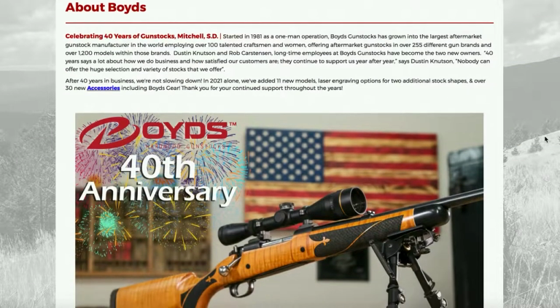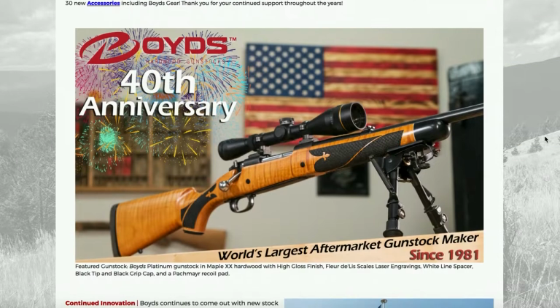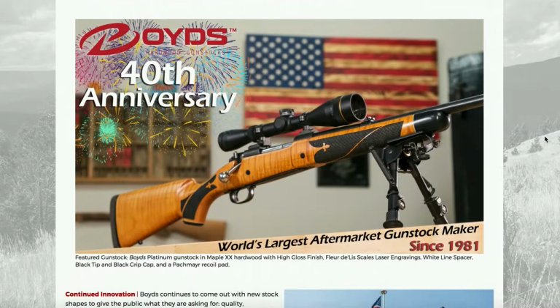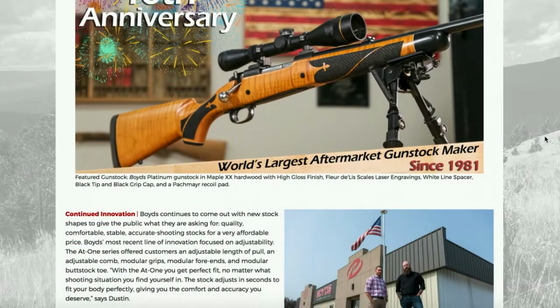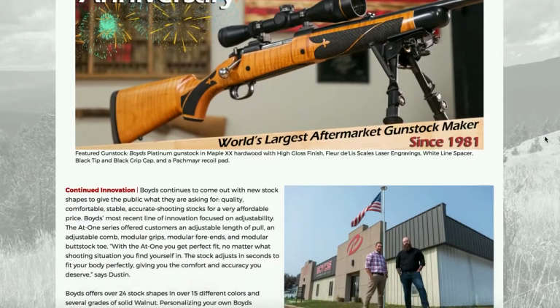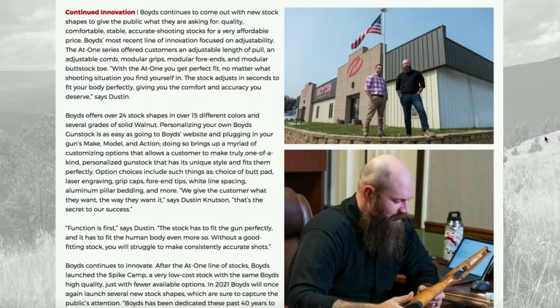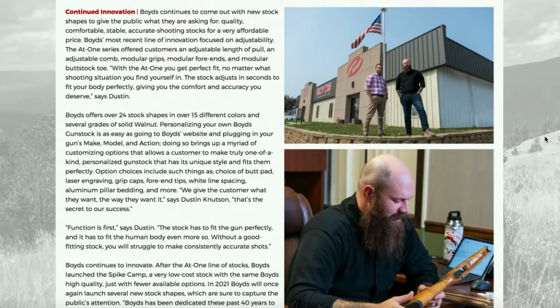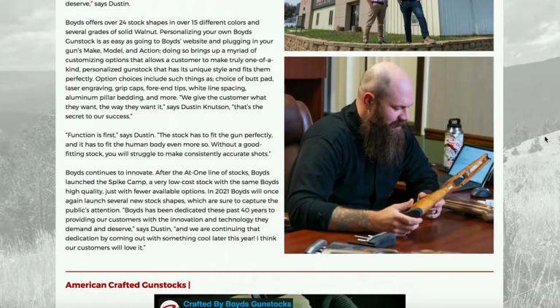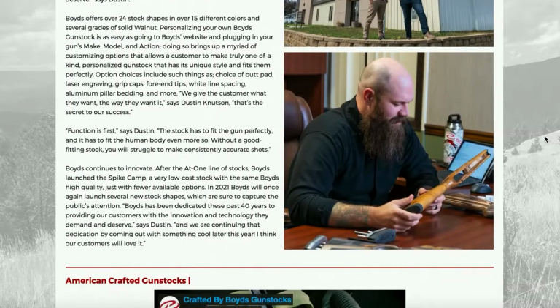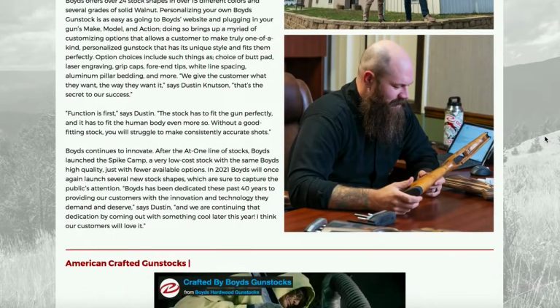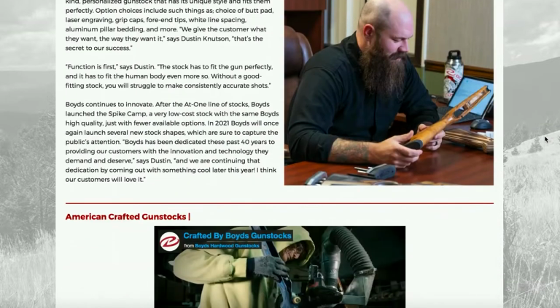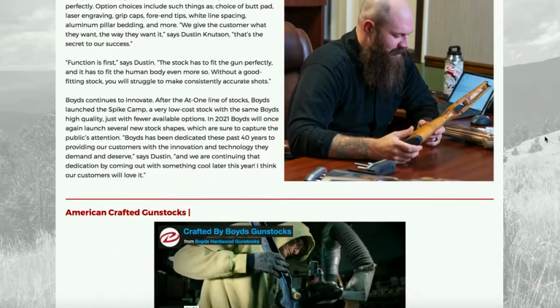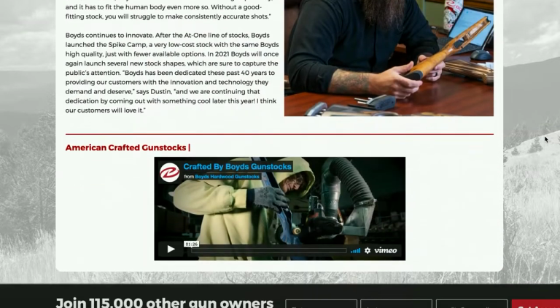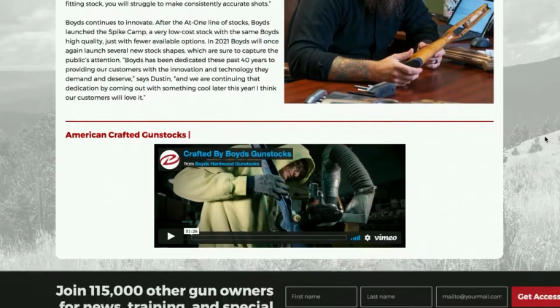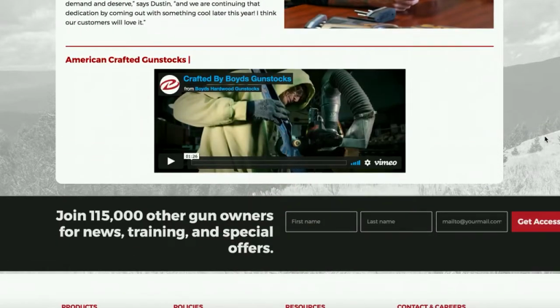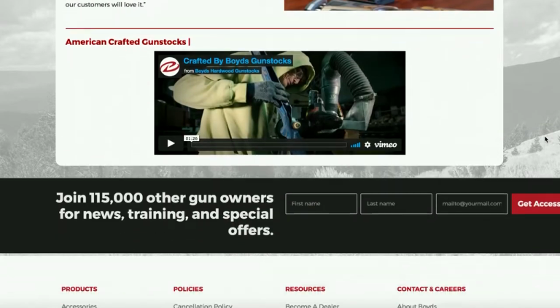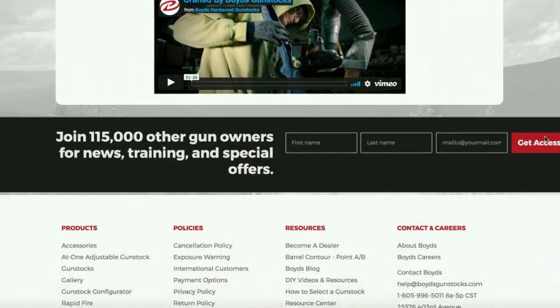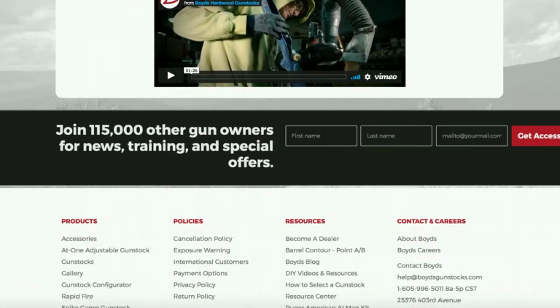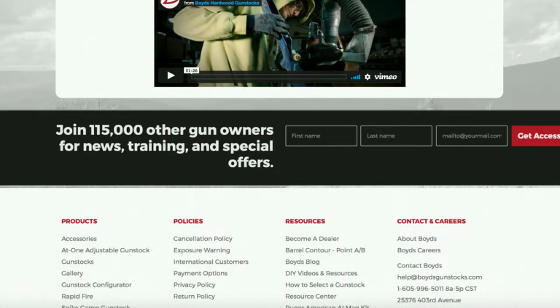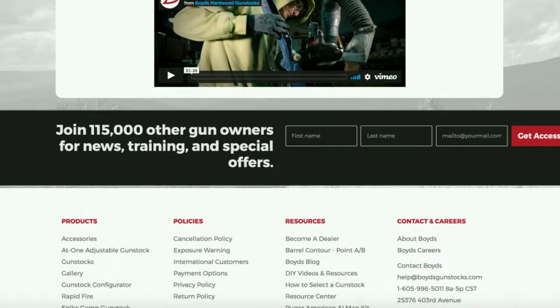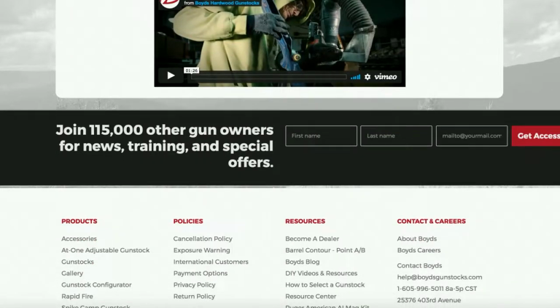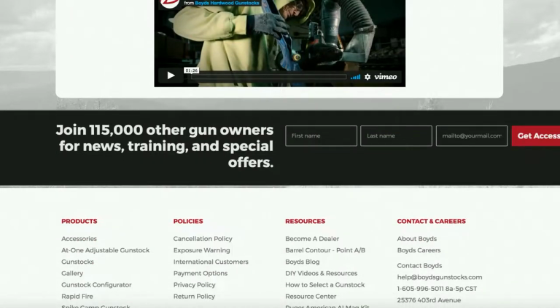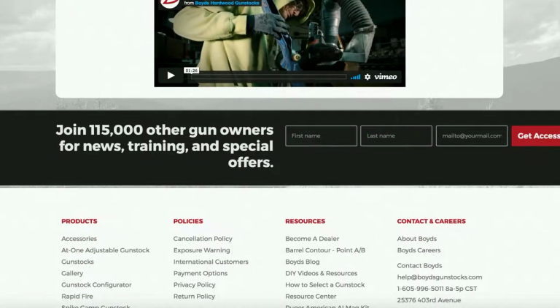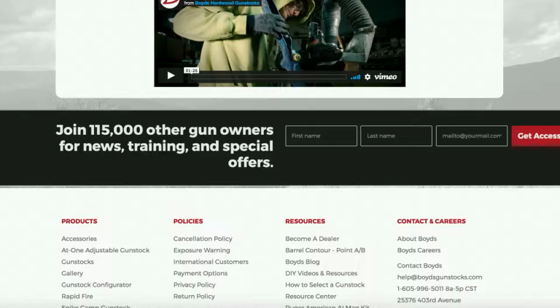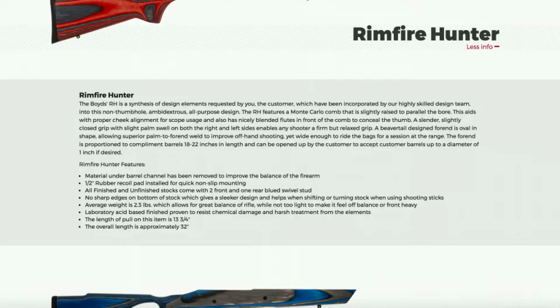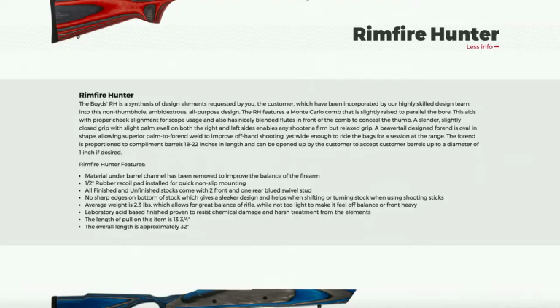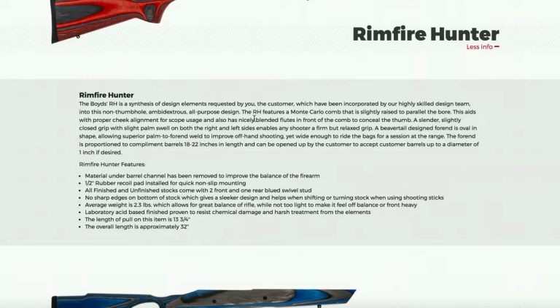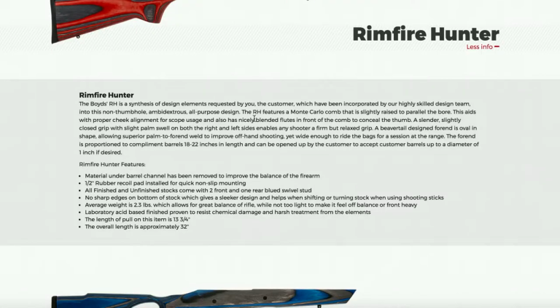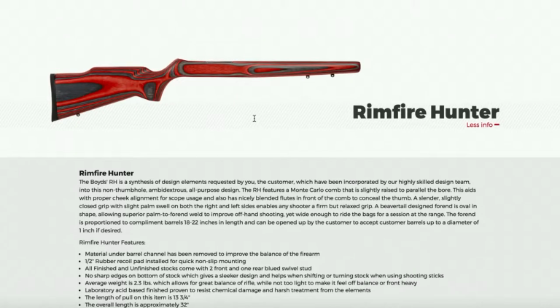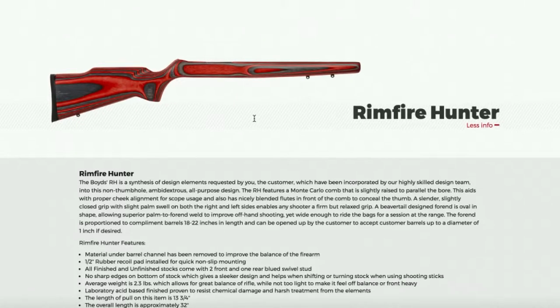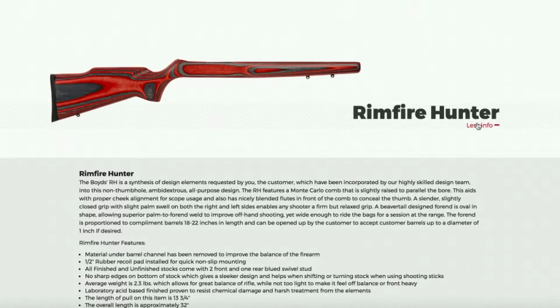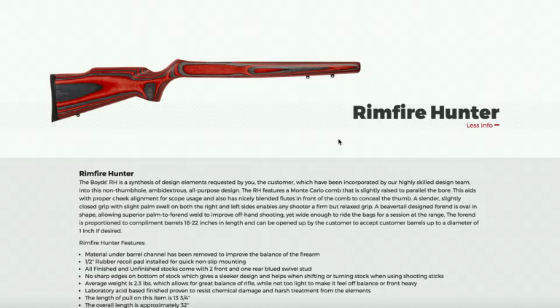Full disclosure: I requested a stock from Boyd's for a review, and they graciously provided it. There was no exchange of money or any influence from them on what that review would look like.